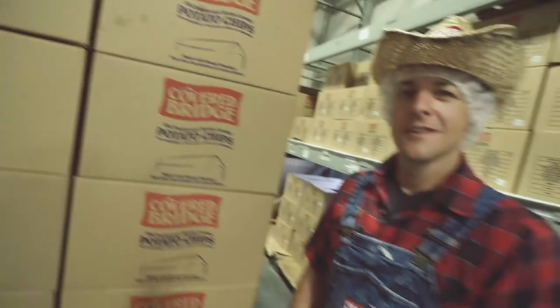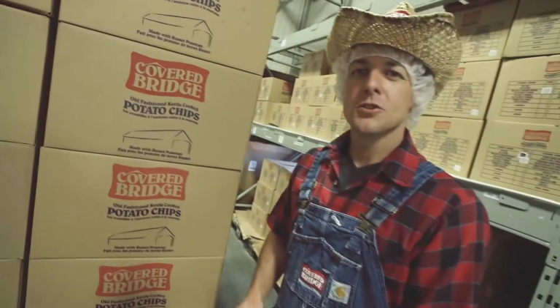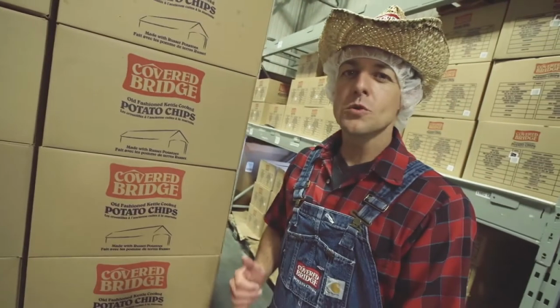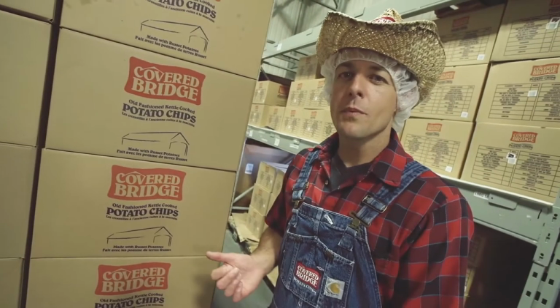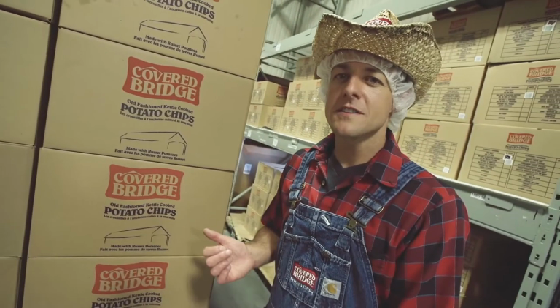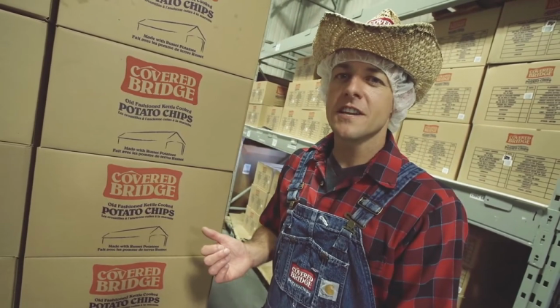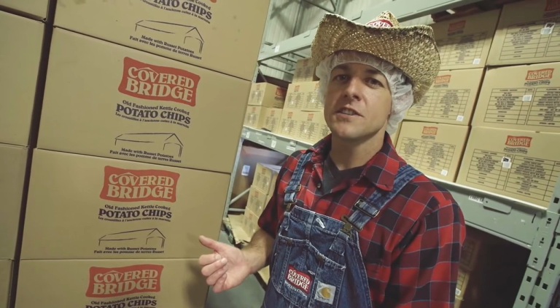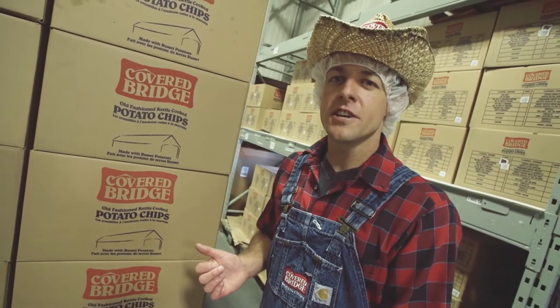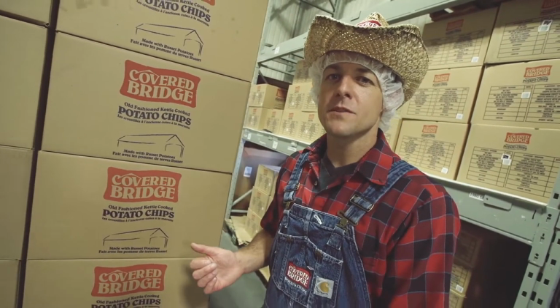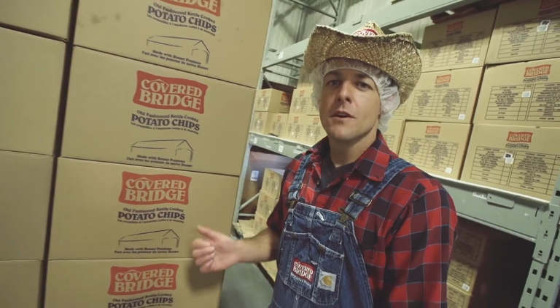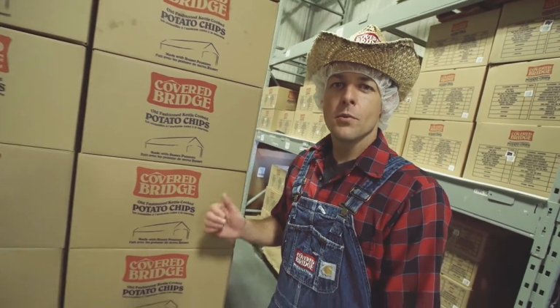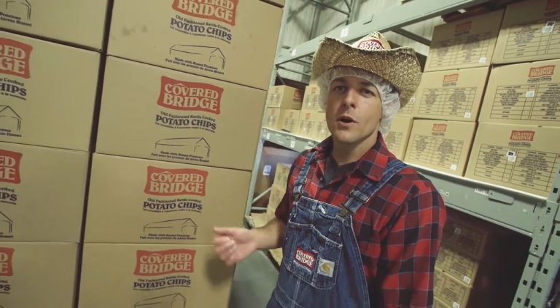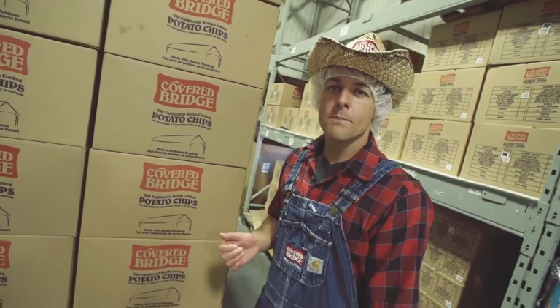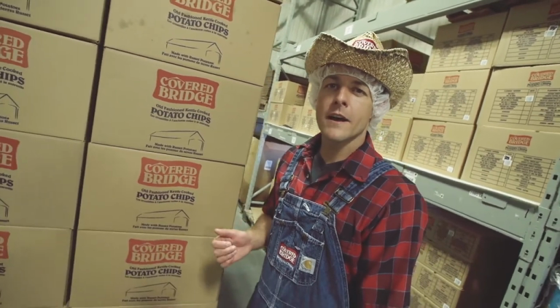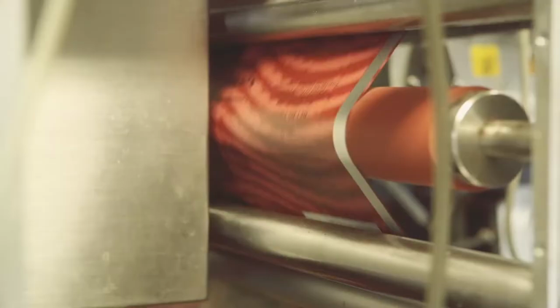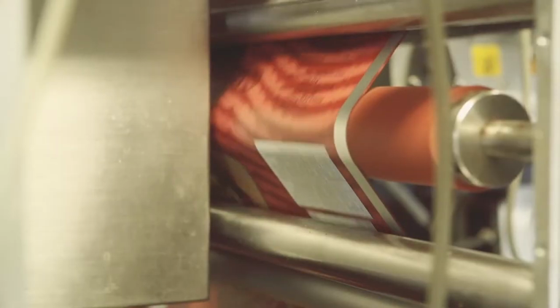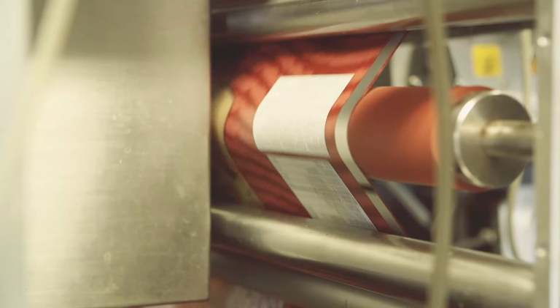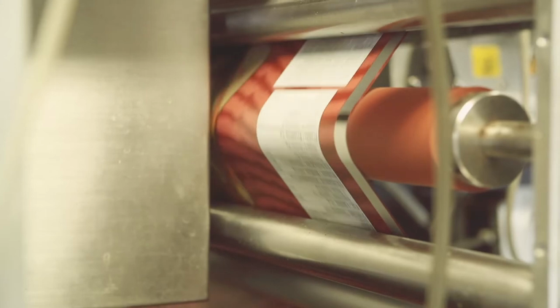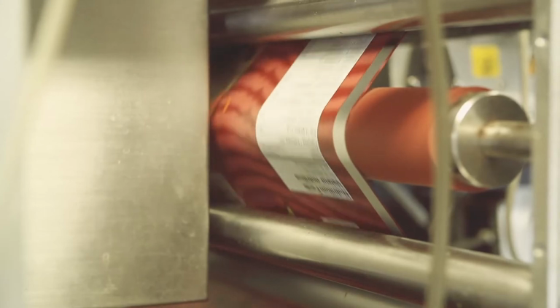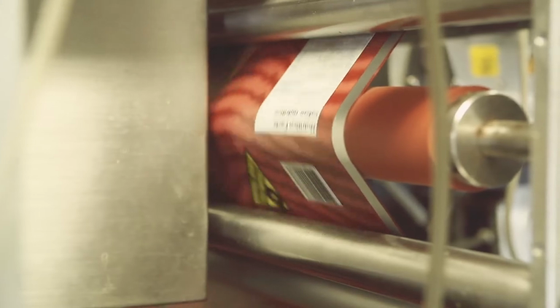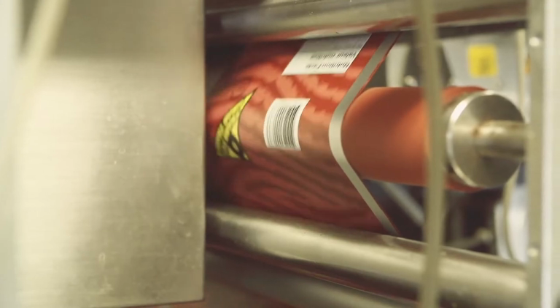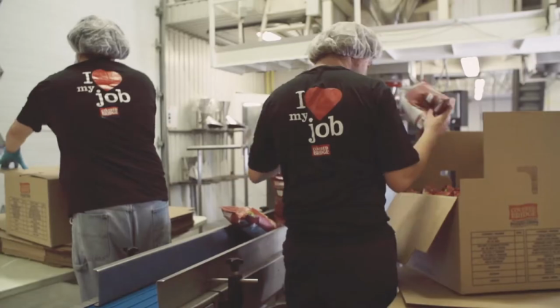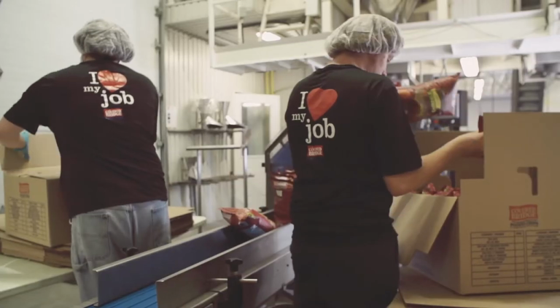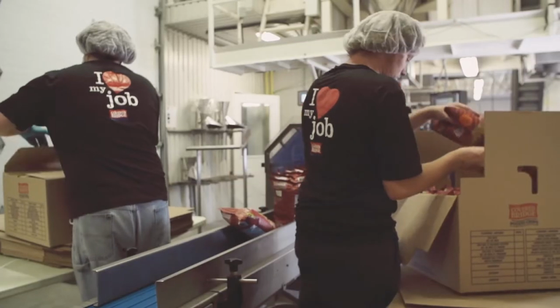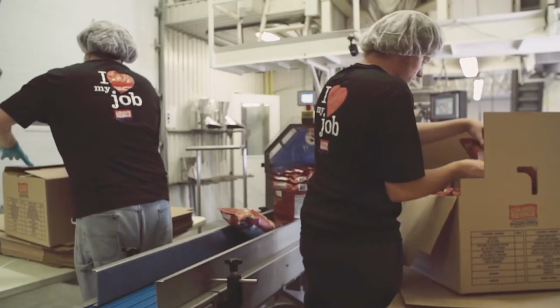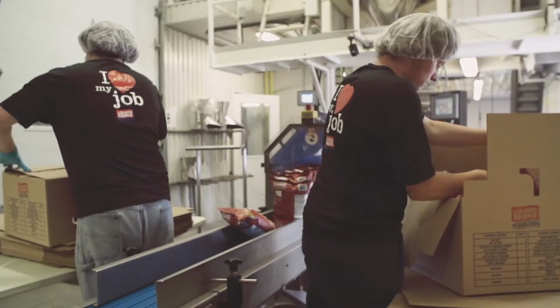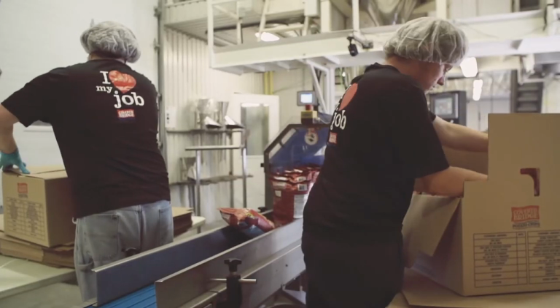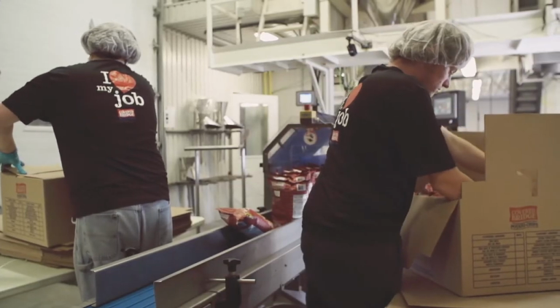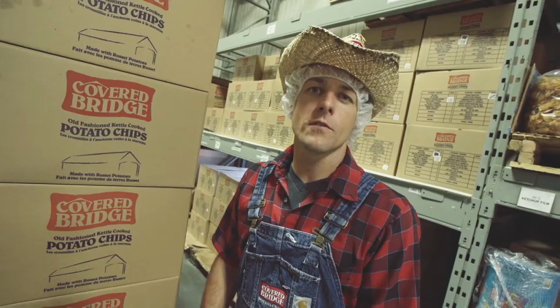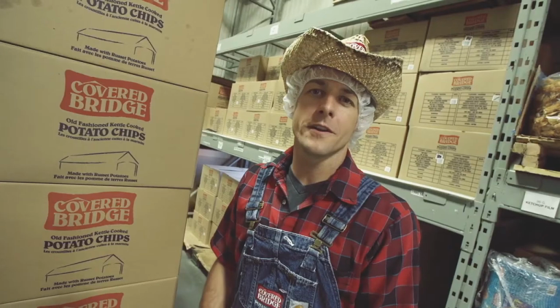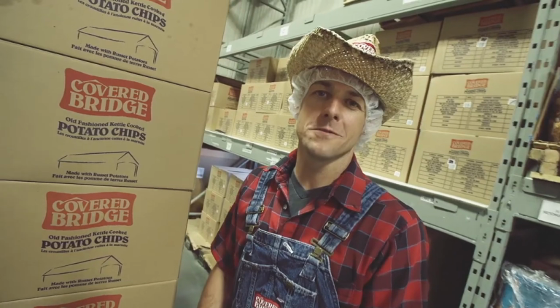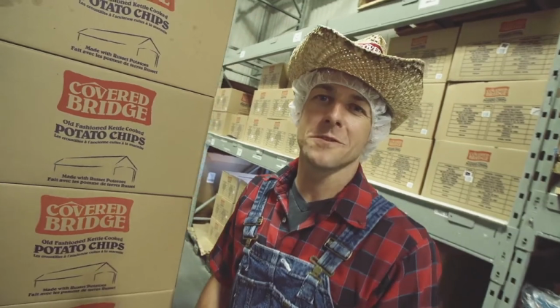Once we've boxed these tasty chips, put them on a pallet, we shrink-wrap them, and we ship them to your nearest store for everybody to enjoy.